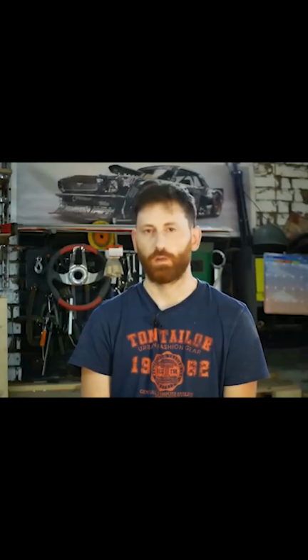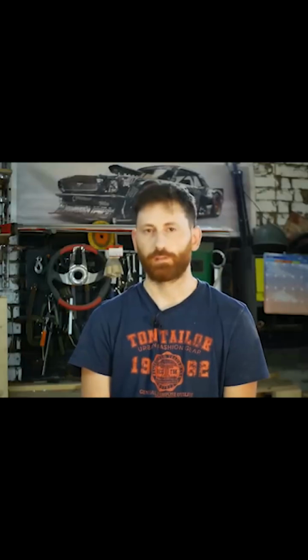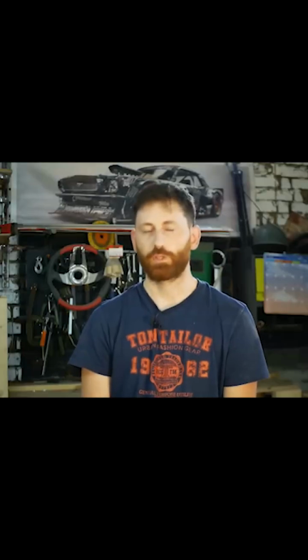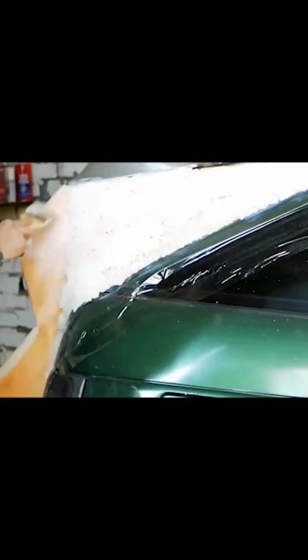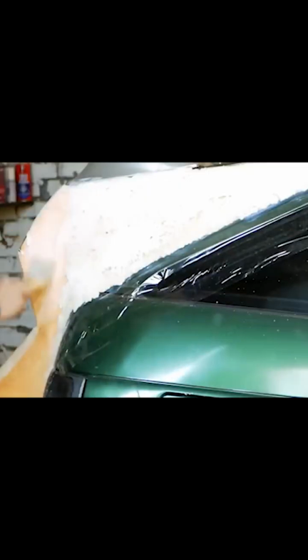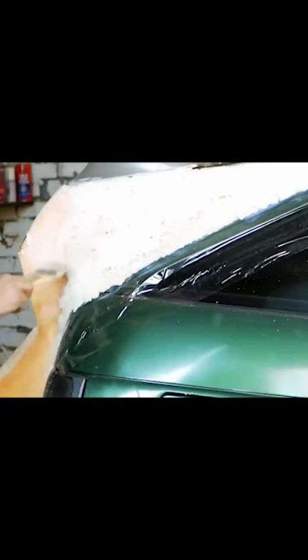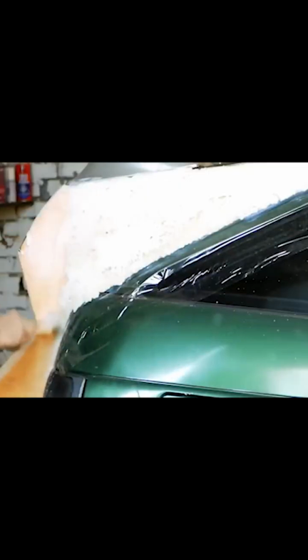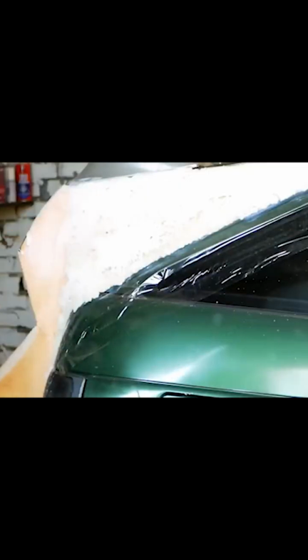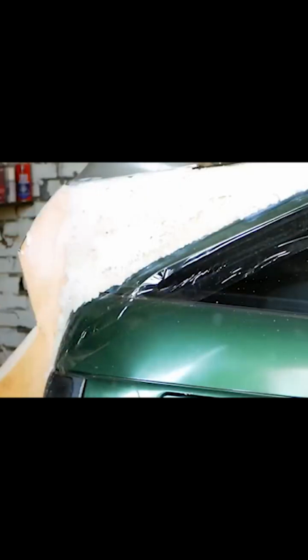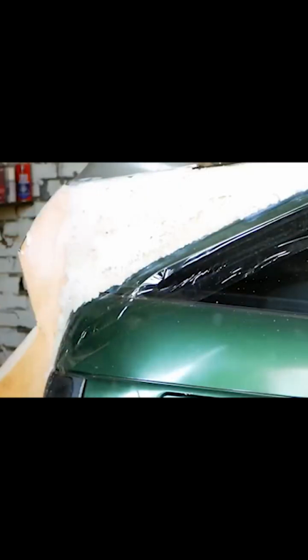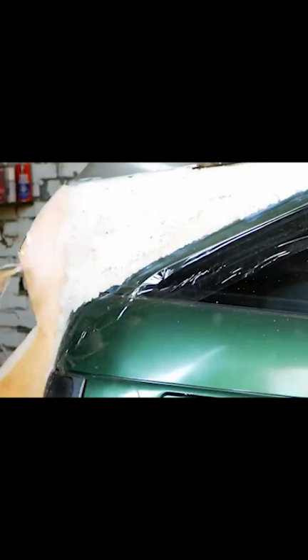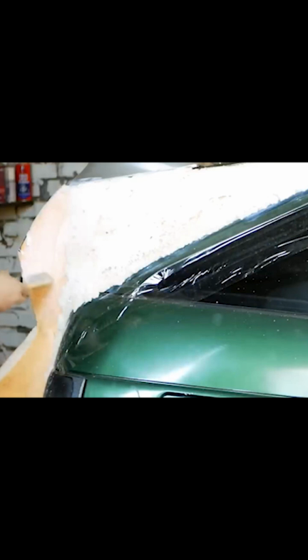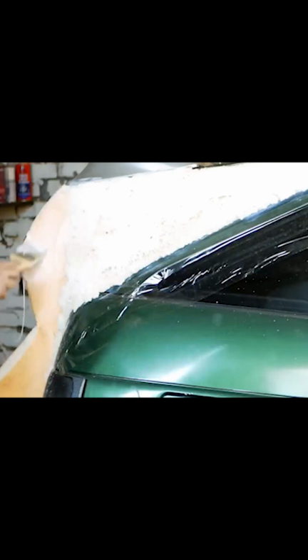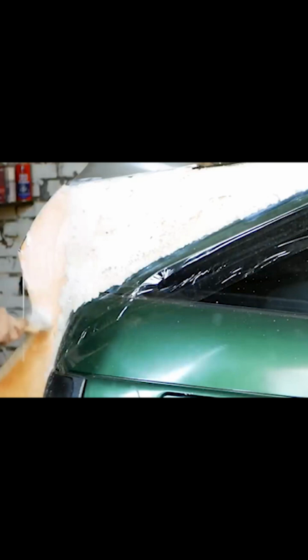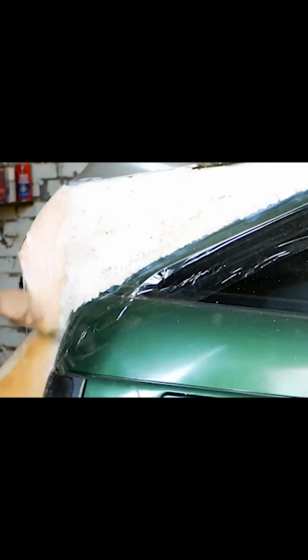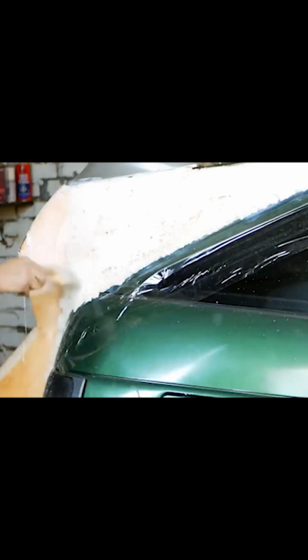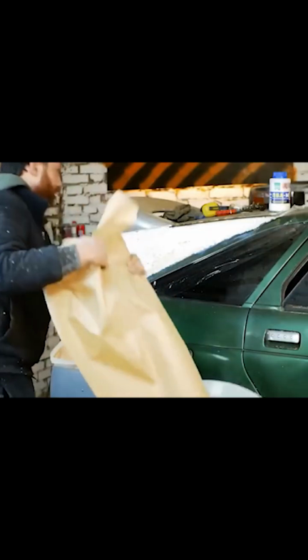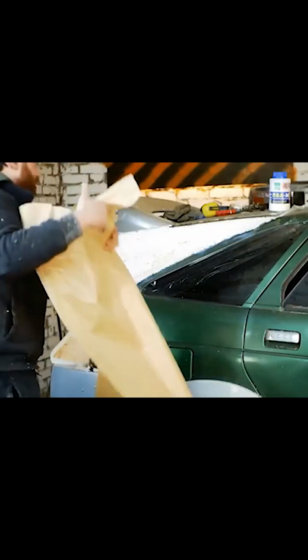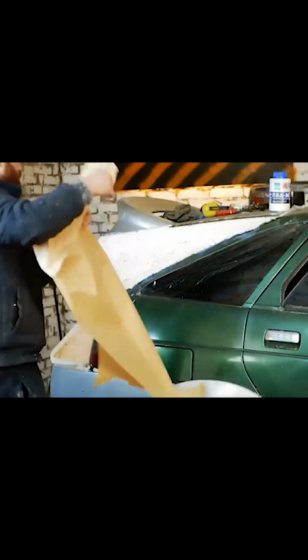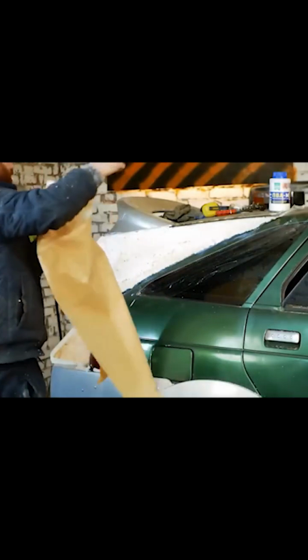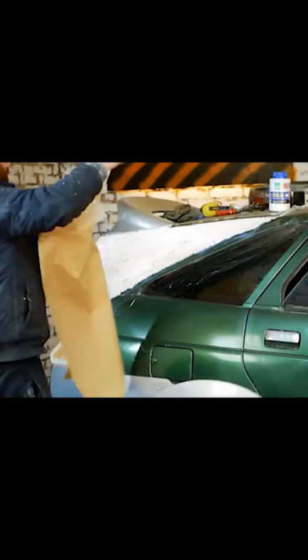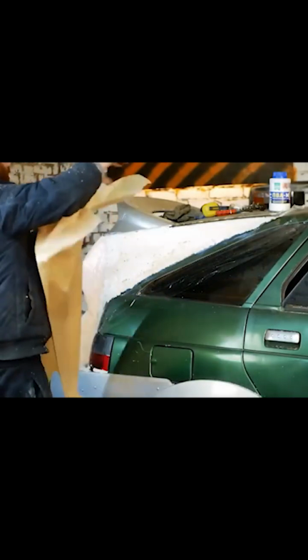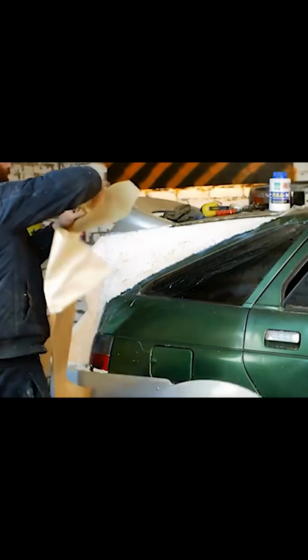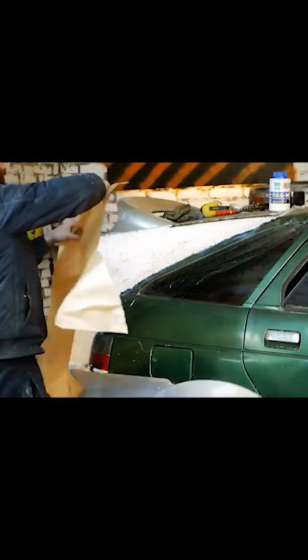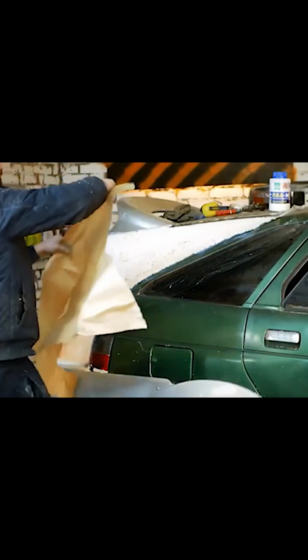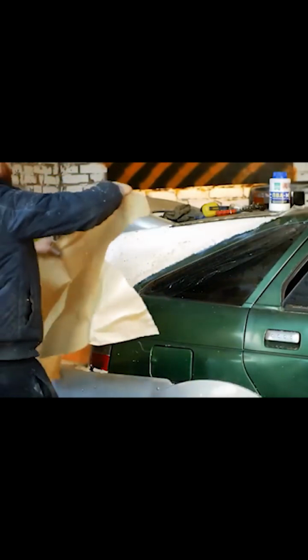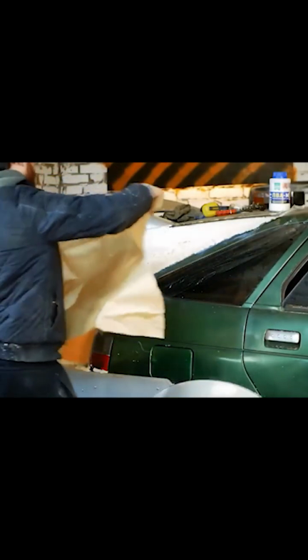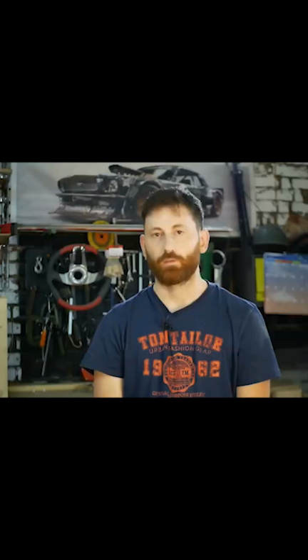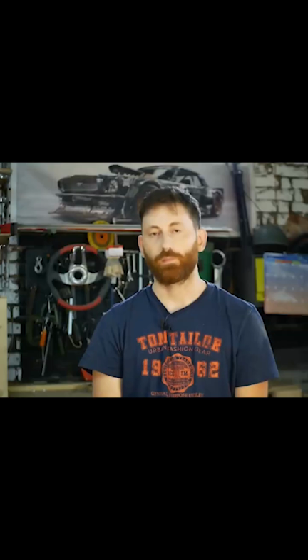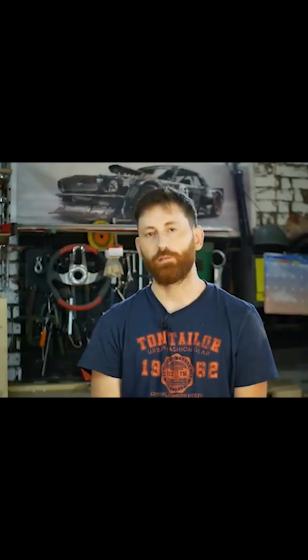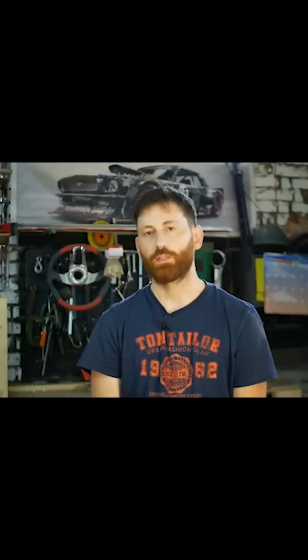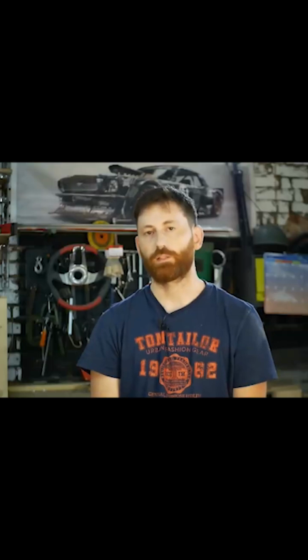Right now, besides just using PVA glue, I'm also applying some paper — any newspaper will do.